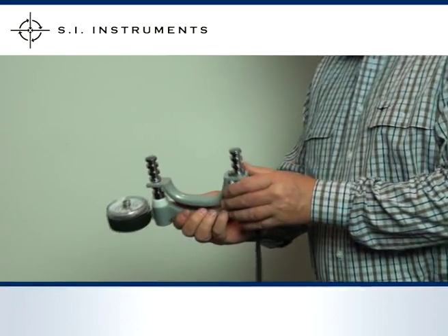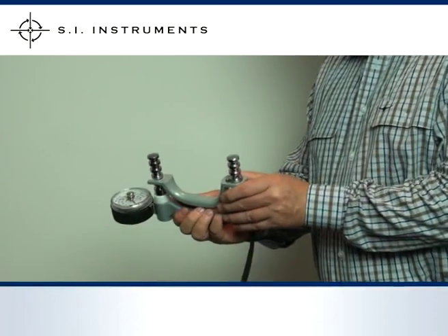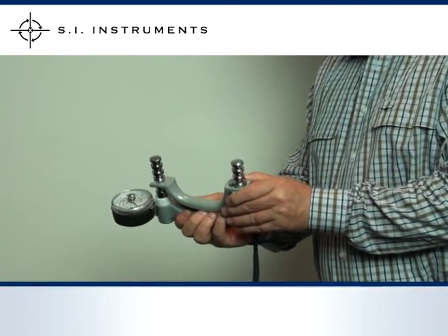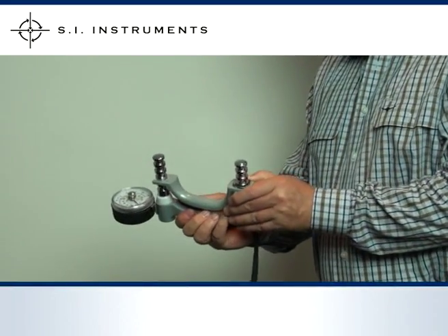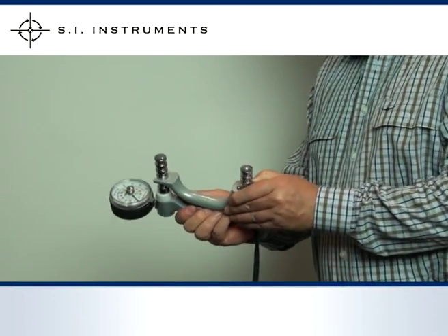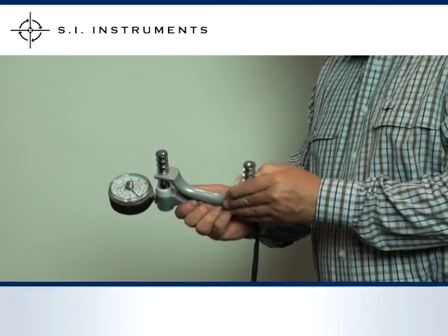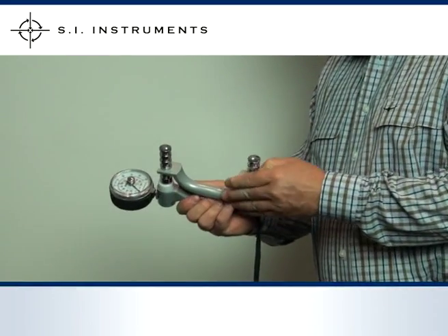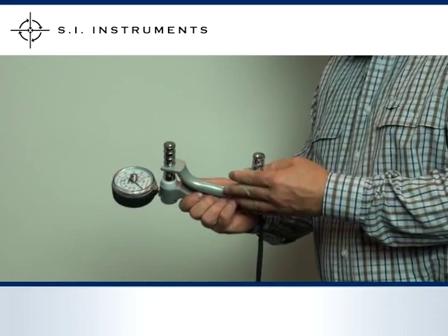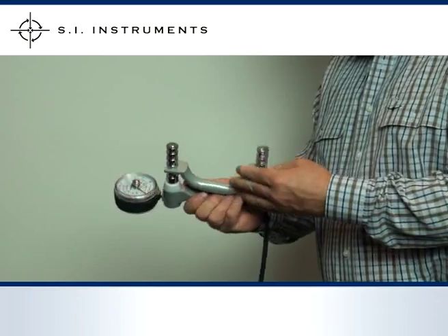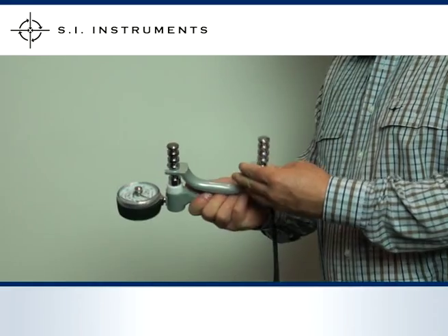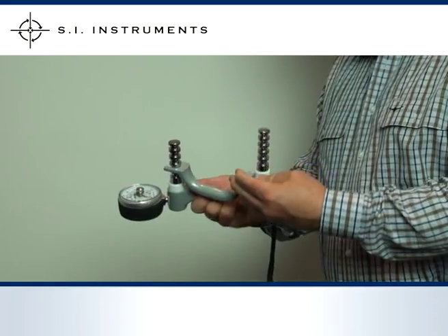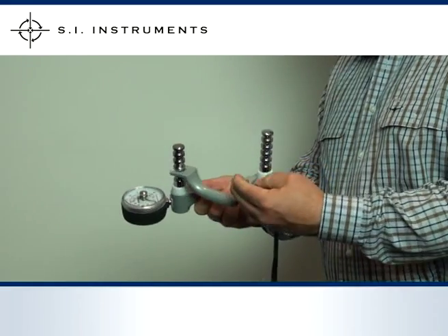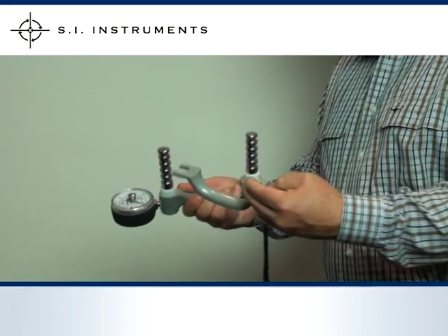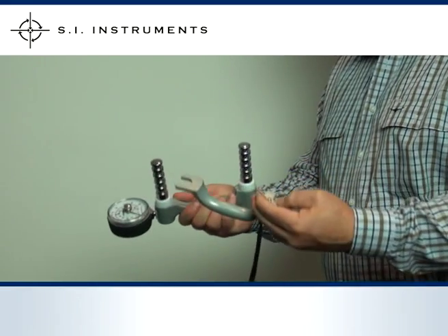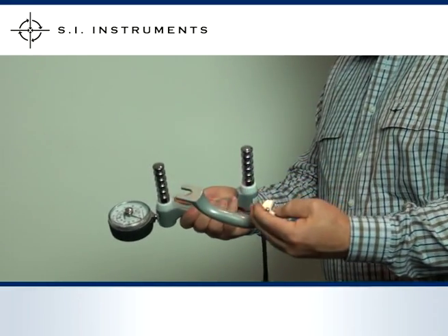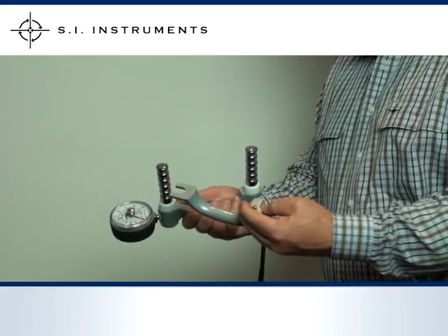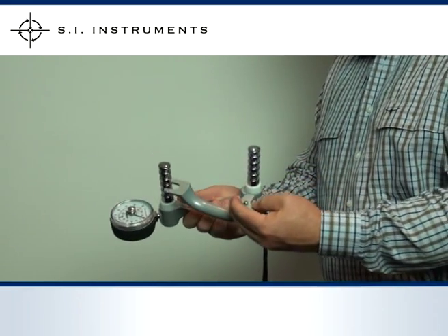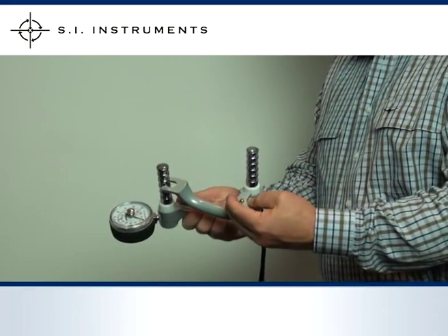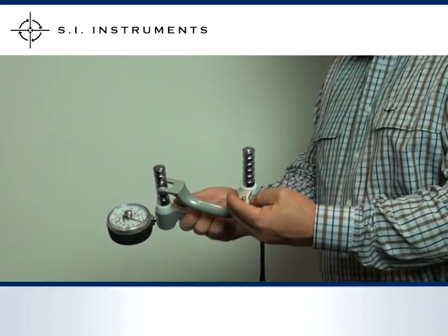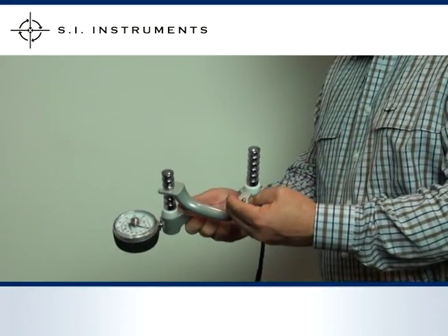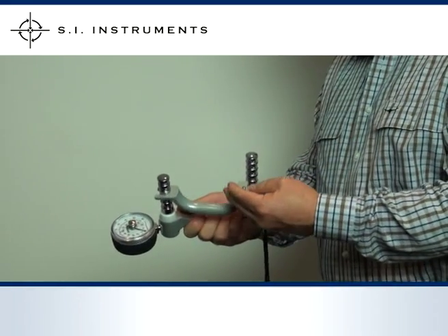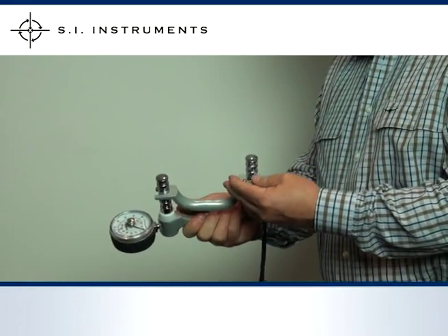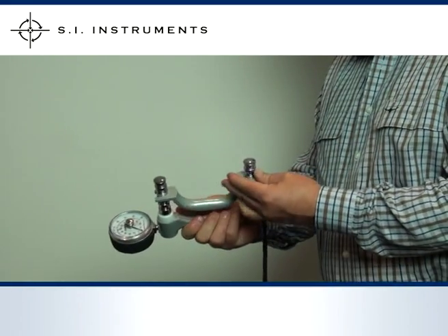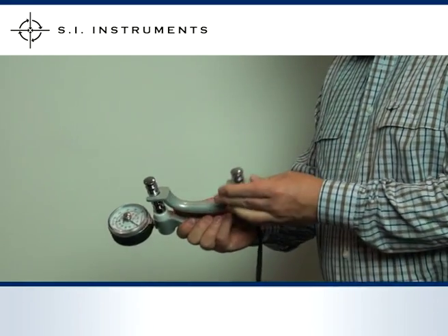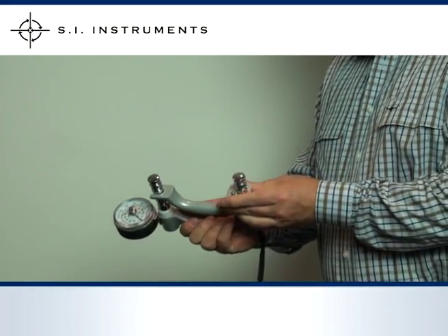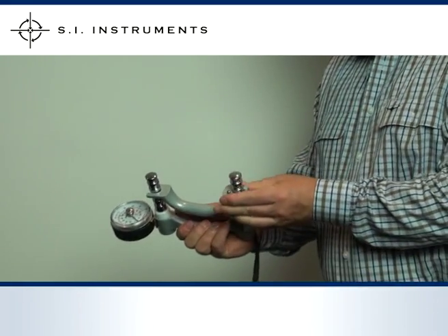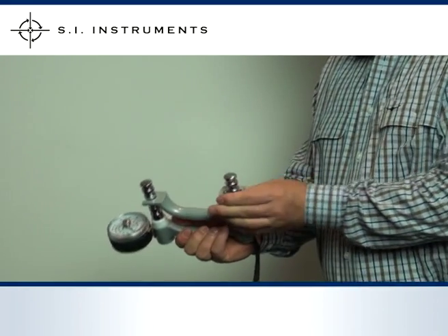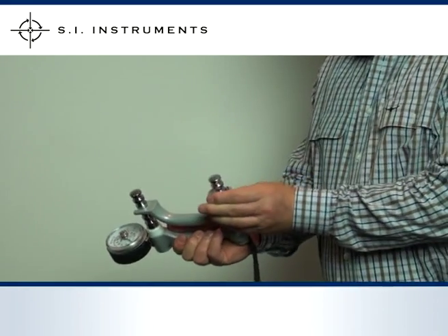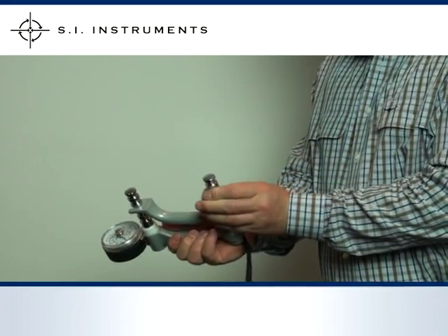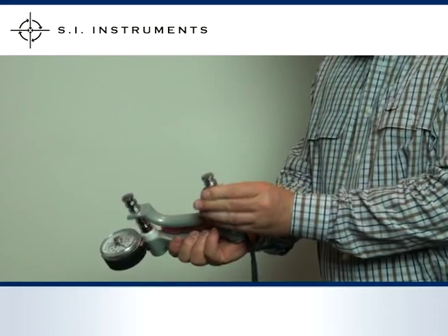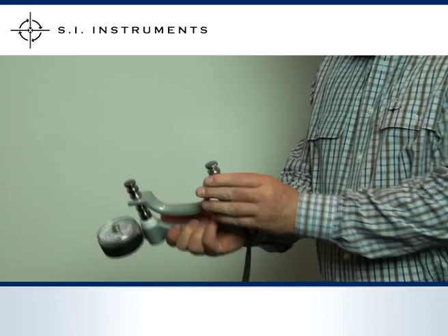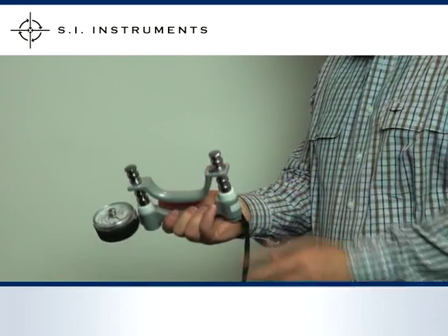The handle can be adjusted by removing the position lock at the bottom. Readjust and again lock in place using the position lock.